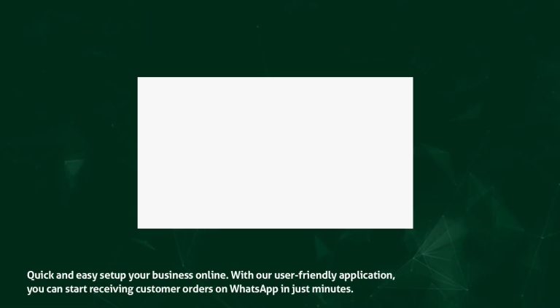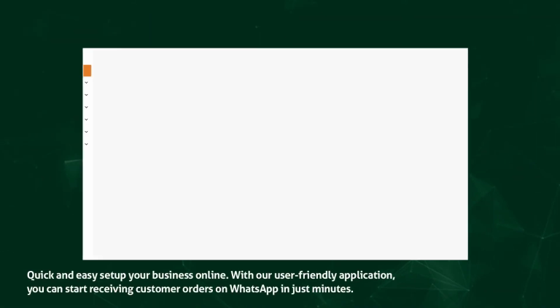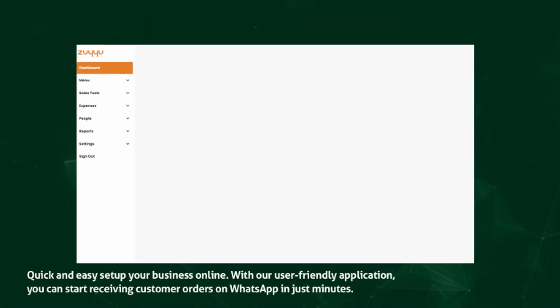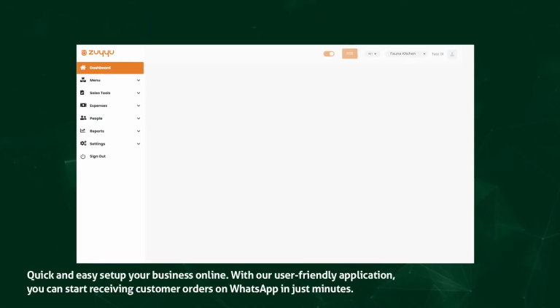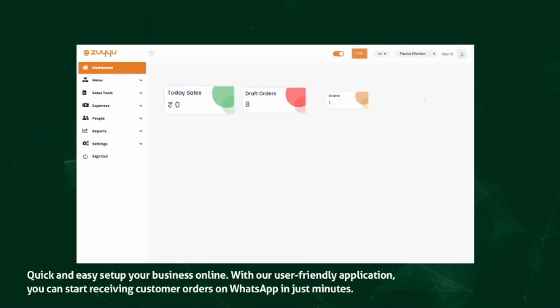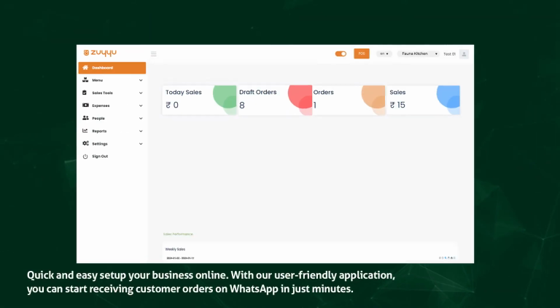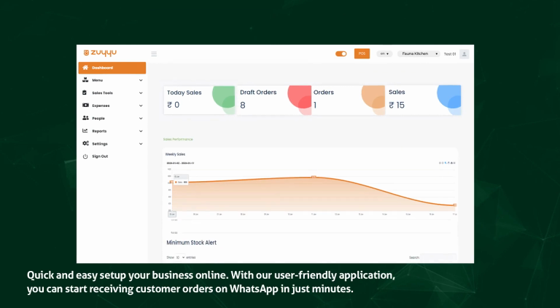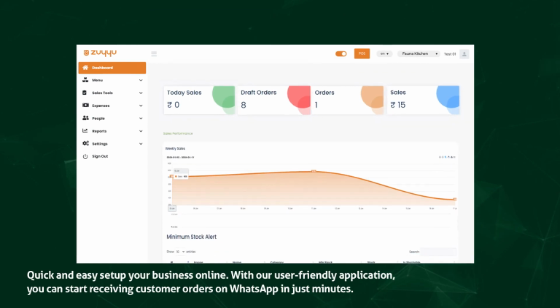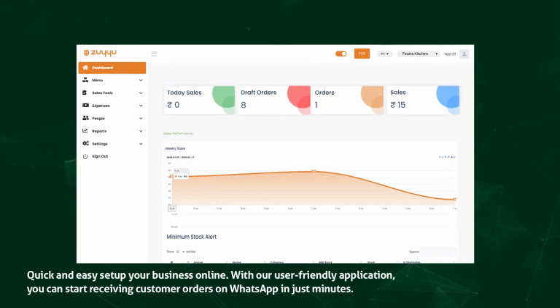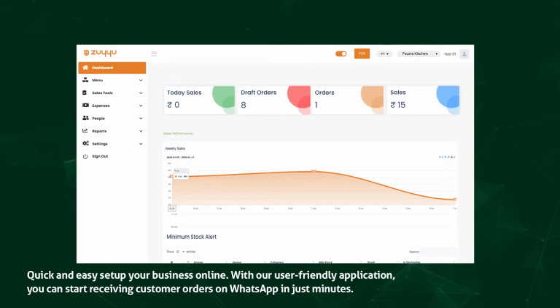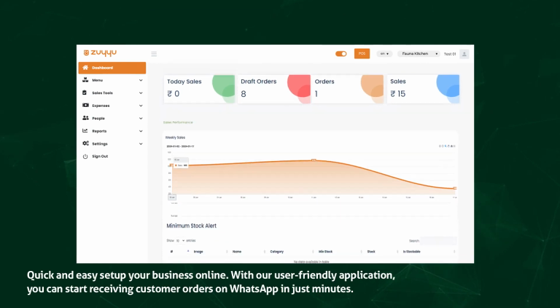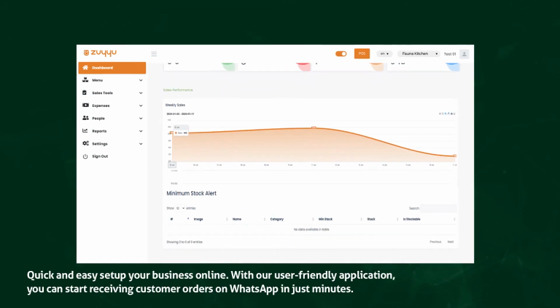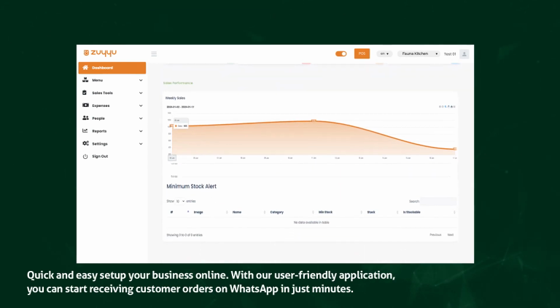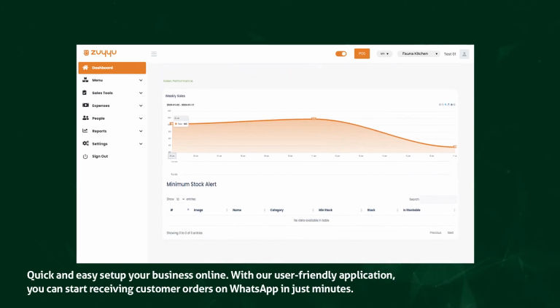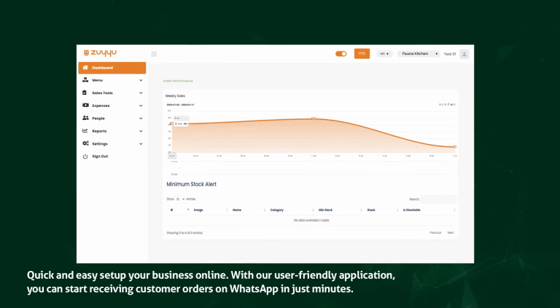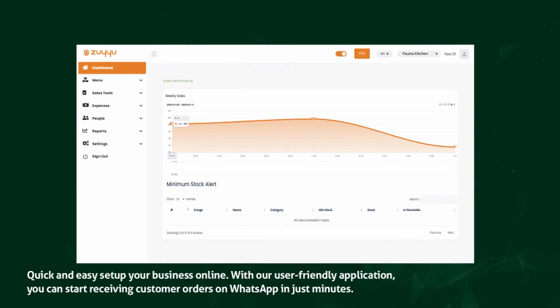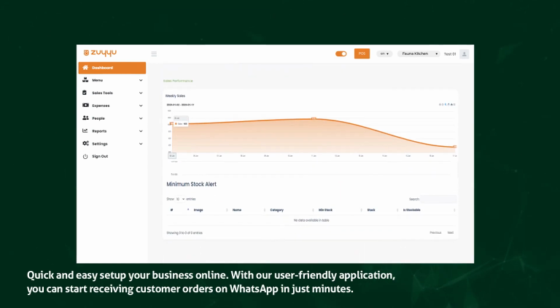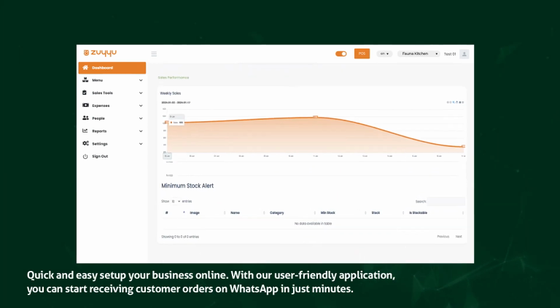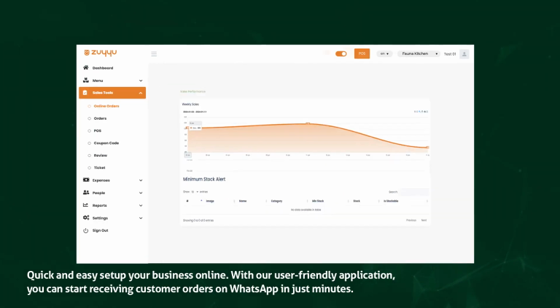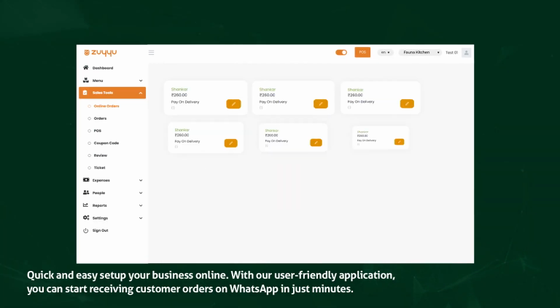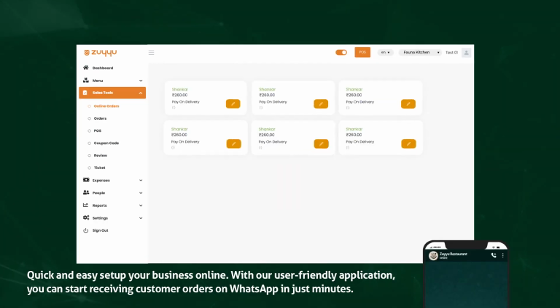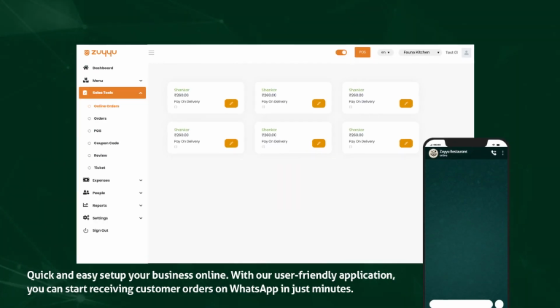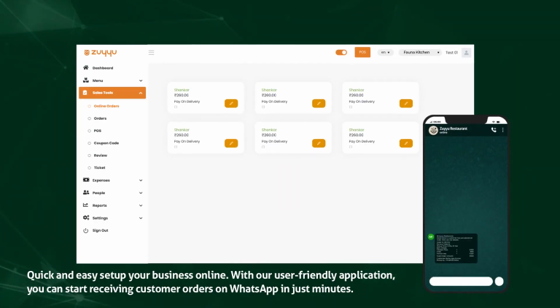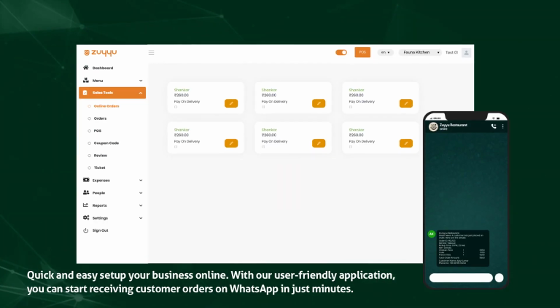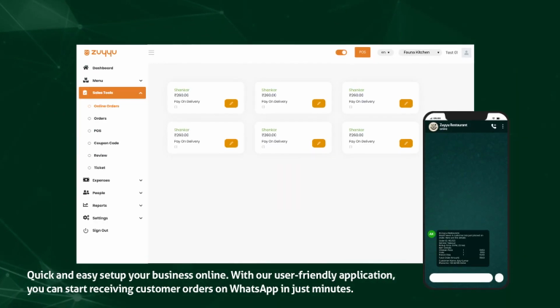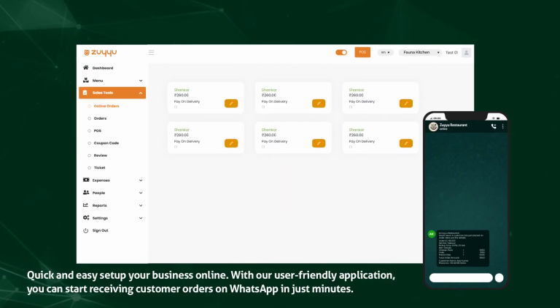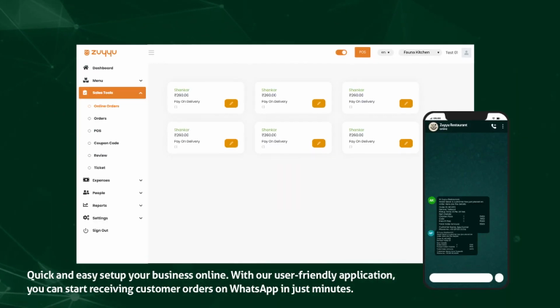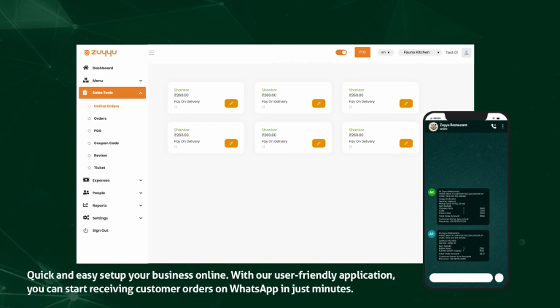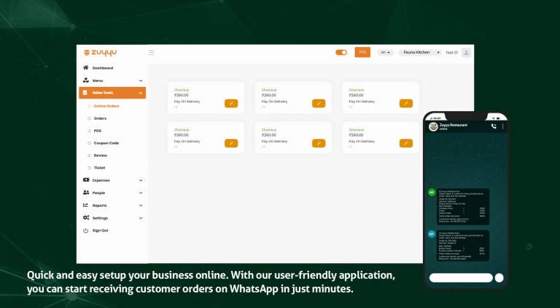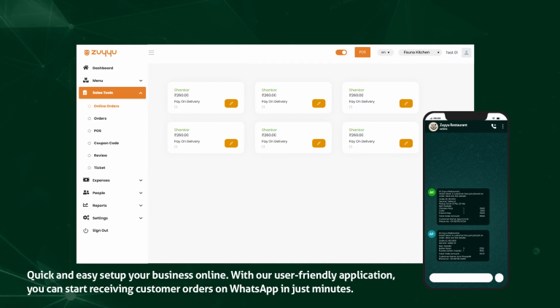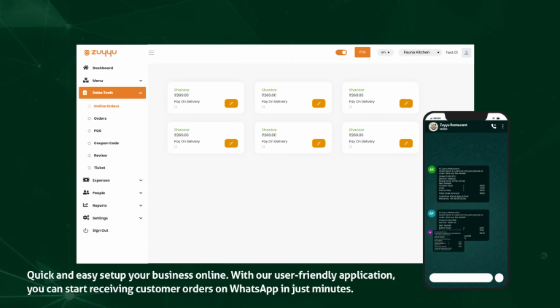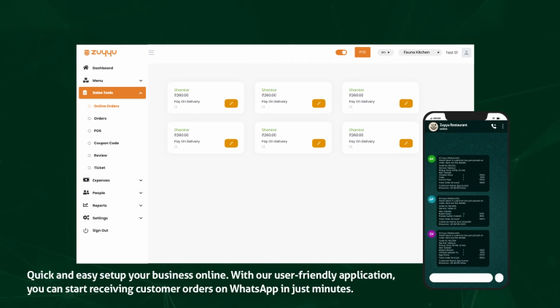Quick and easy setup — get your business online with our user-friendly application. You can start receiving customer orders on WhatsApp in just minutes.